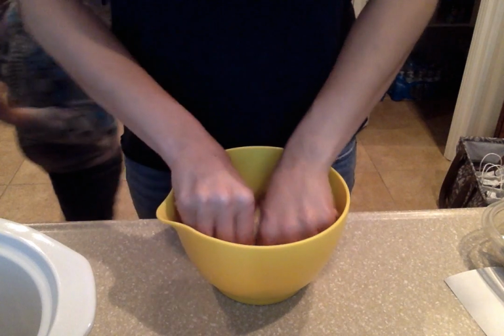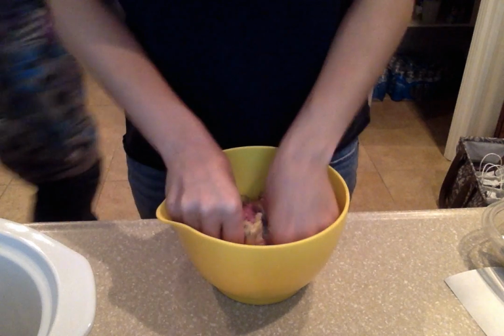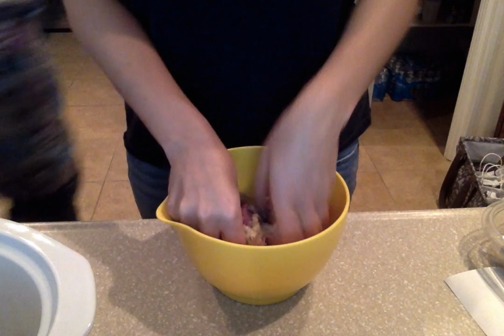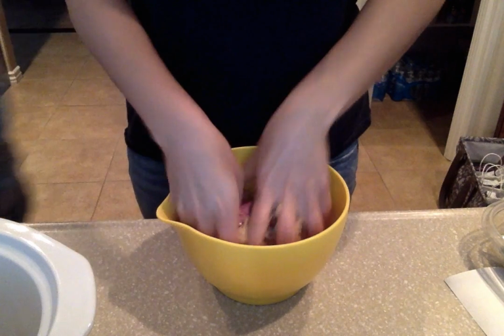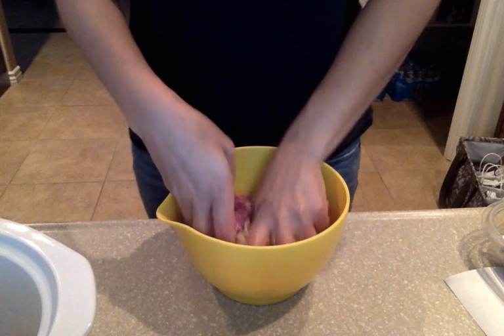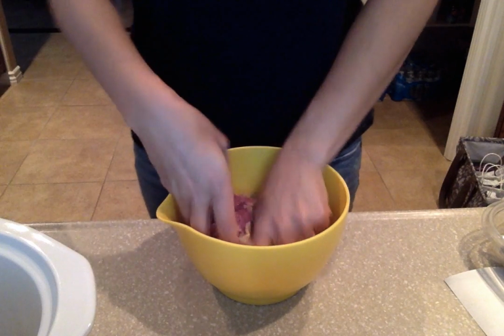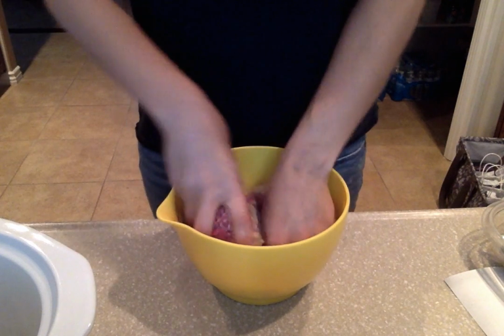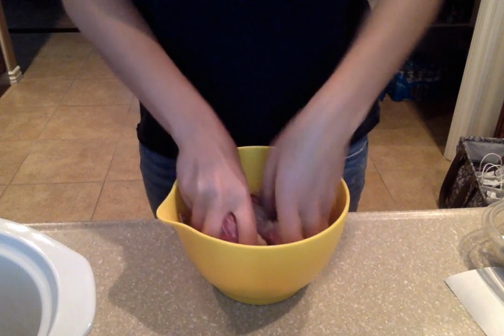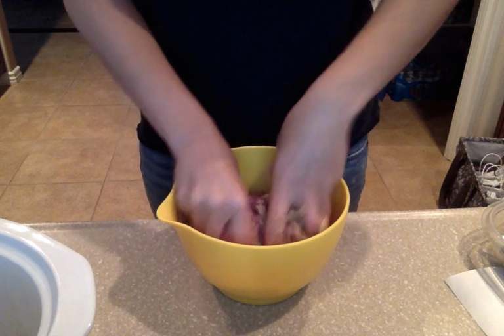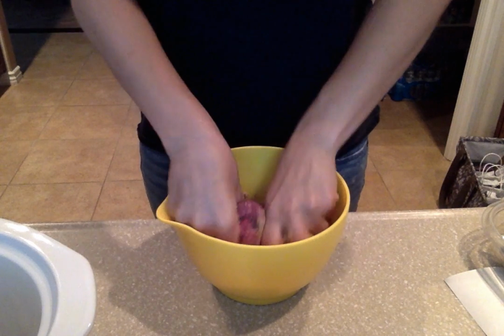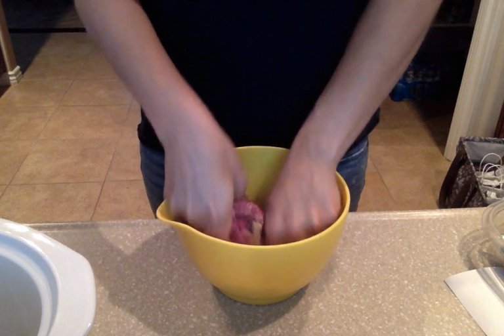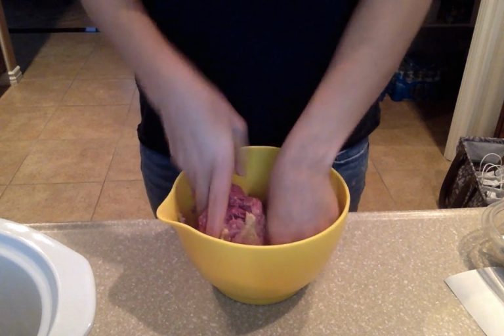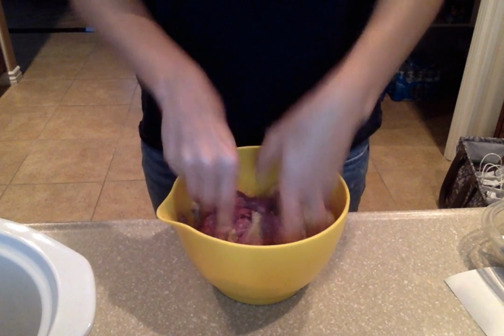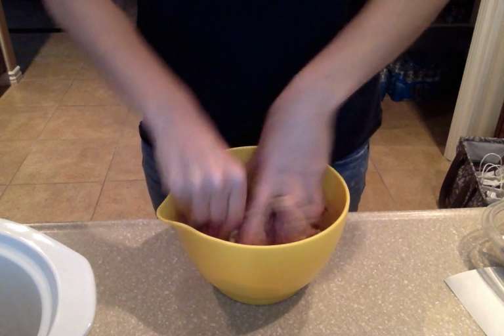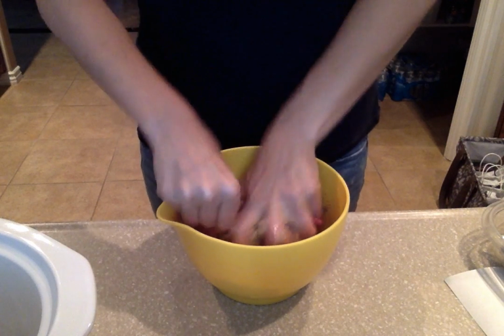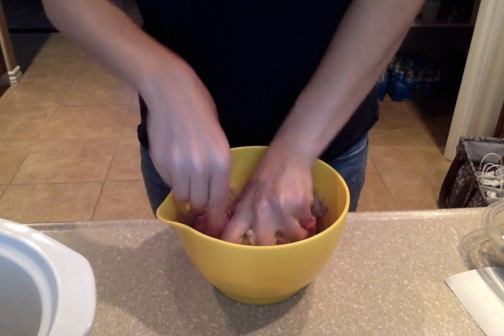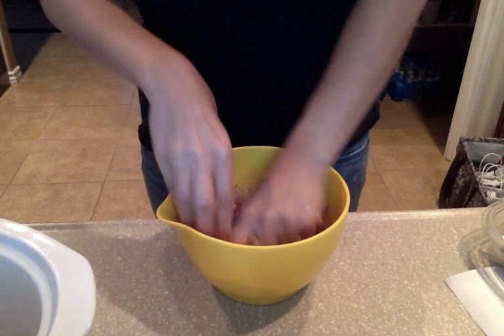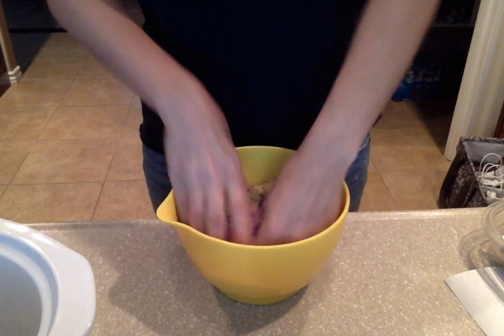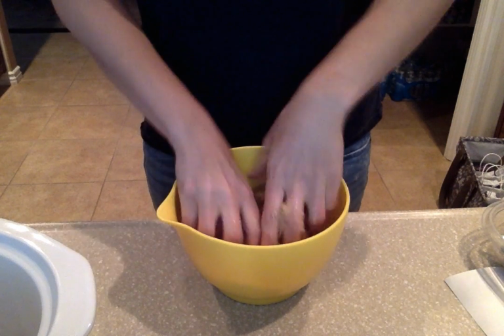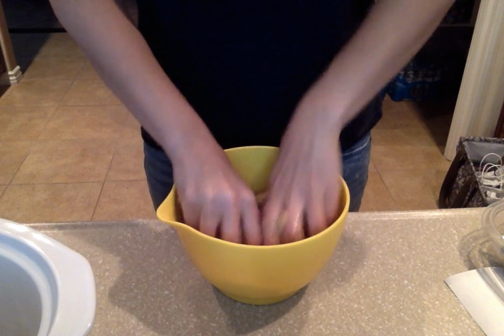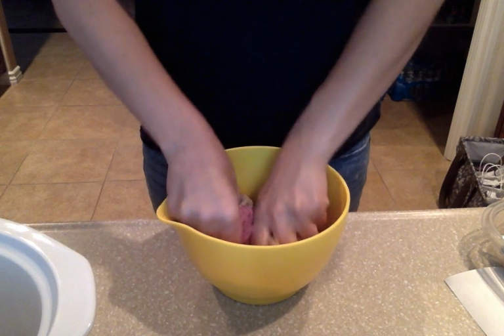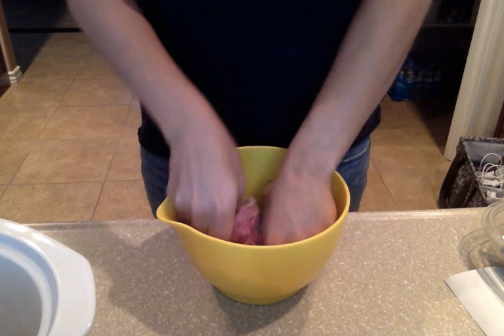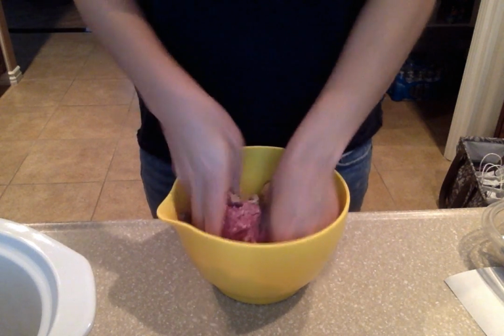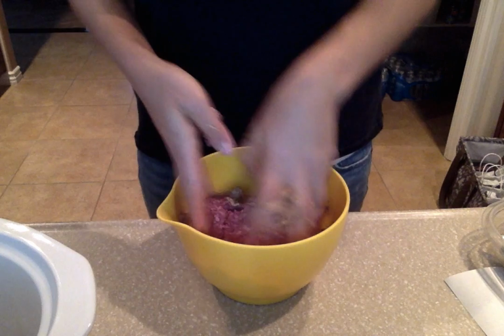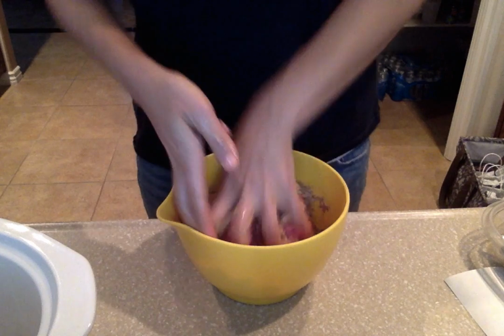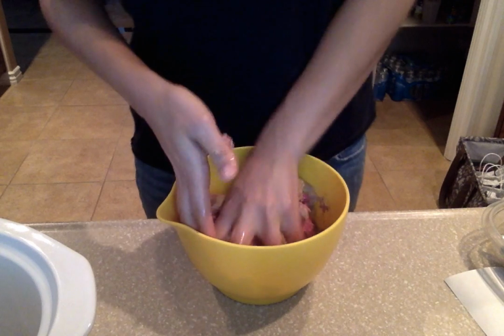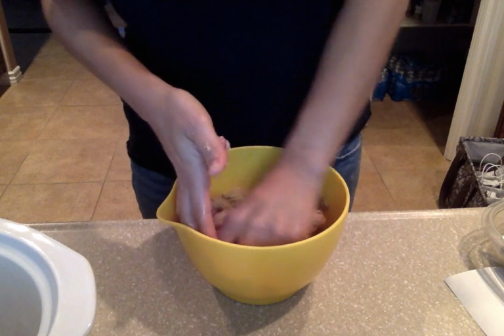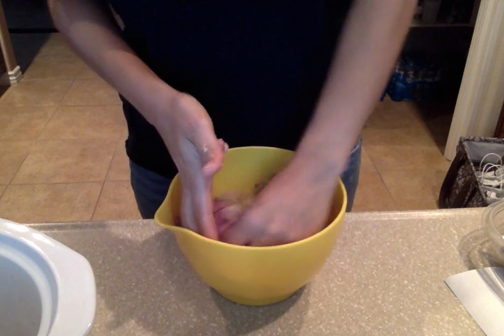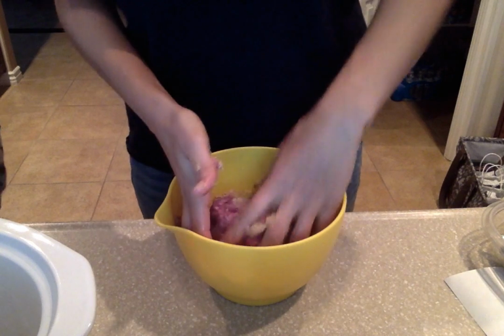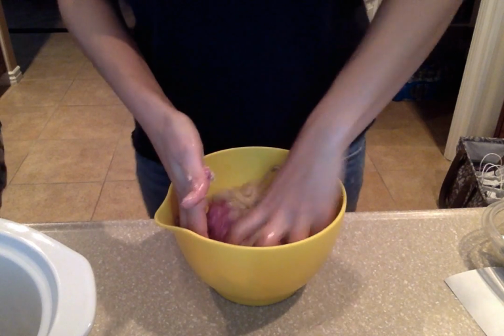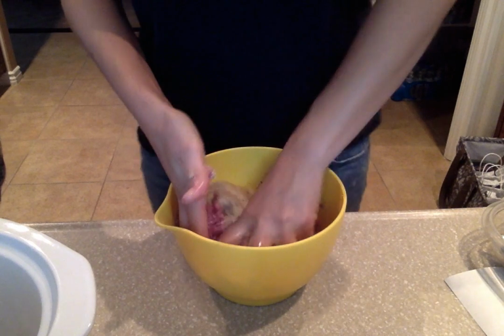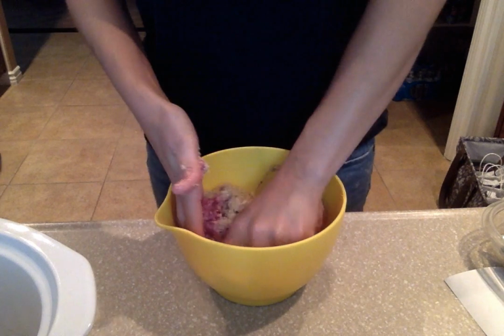You're just gonna kind of mix it all up. Can you get the foil out for mommy, please?